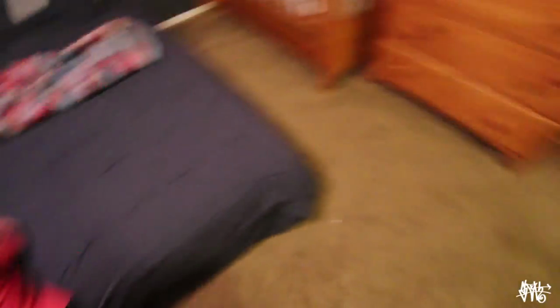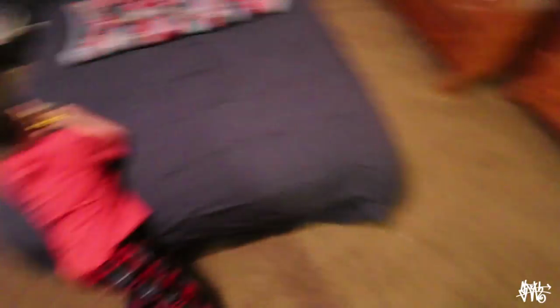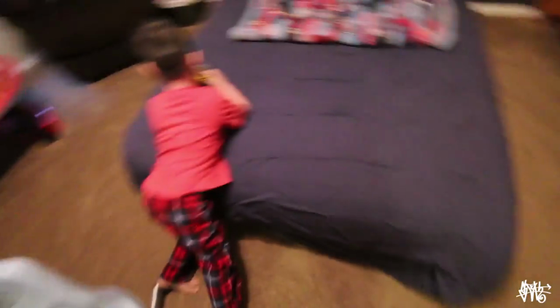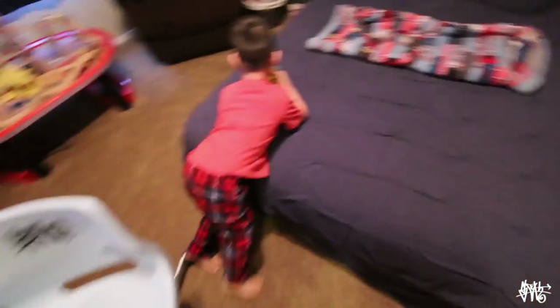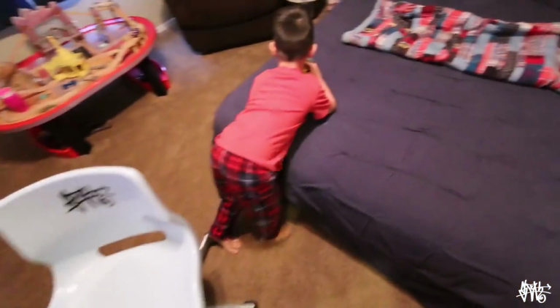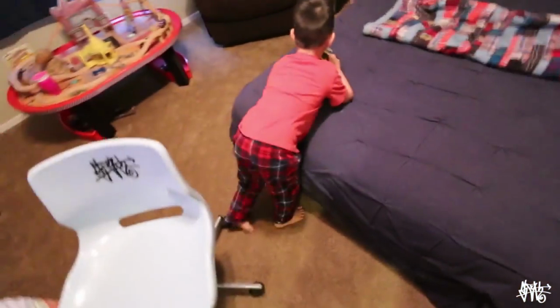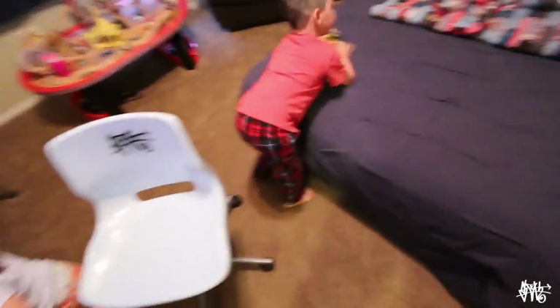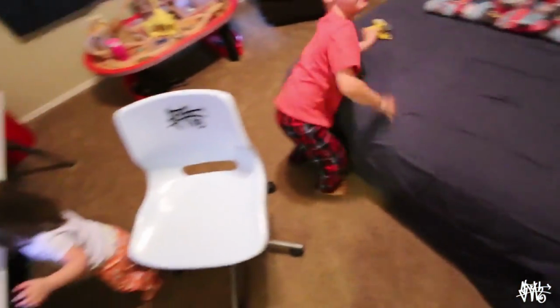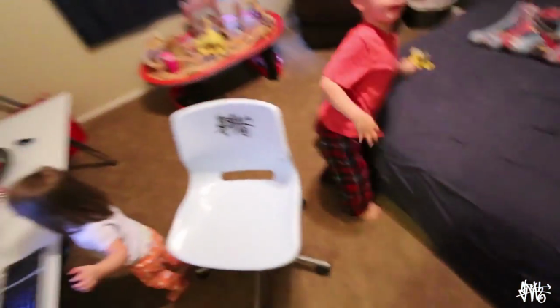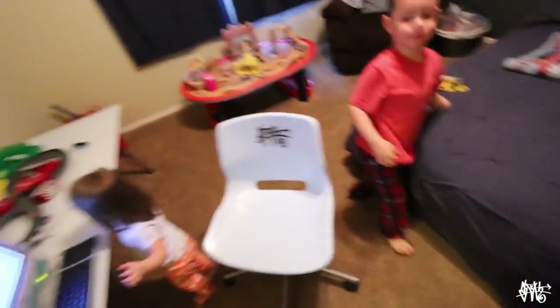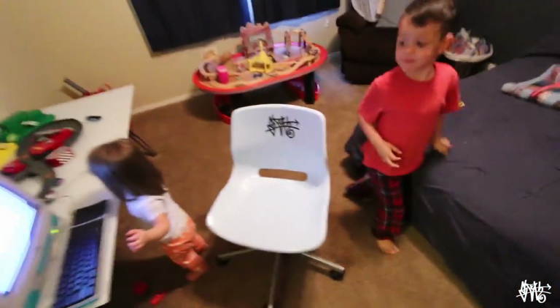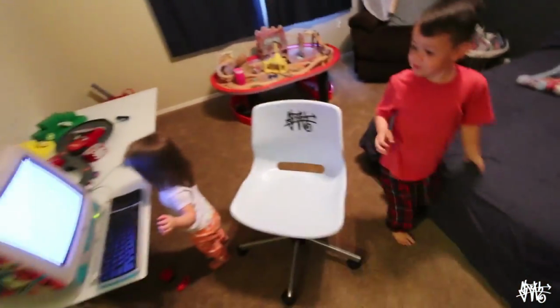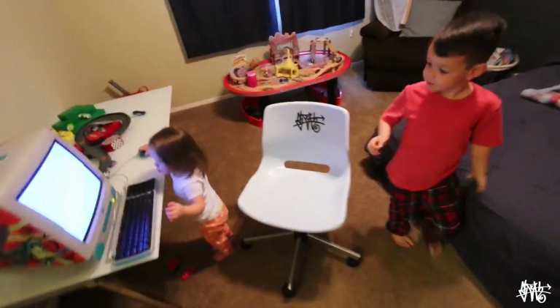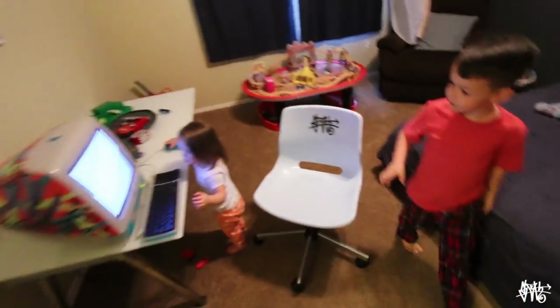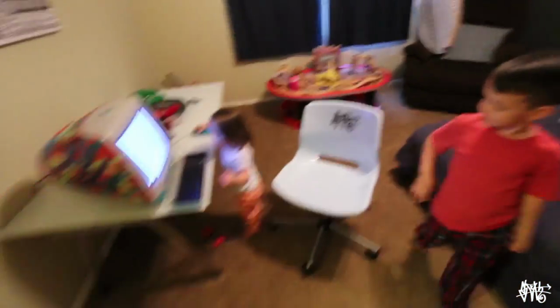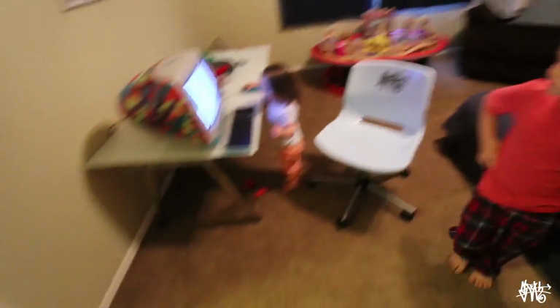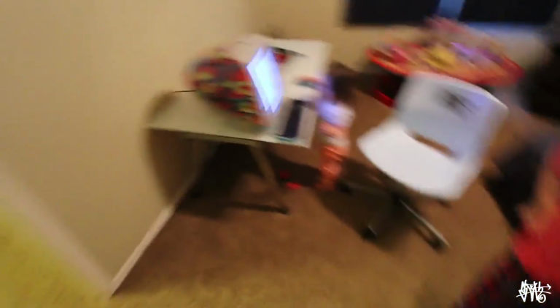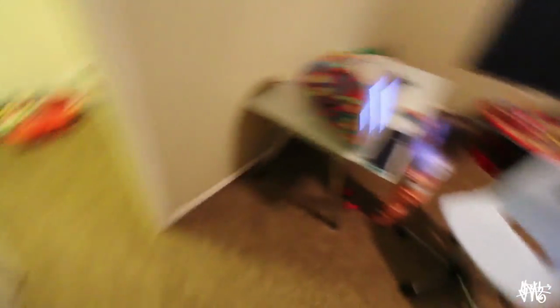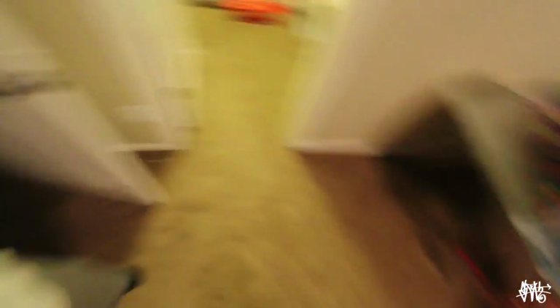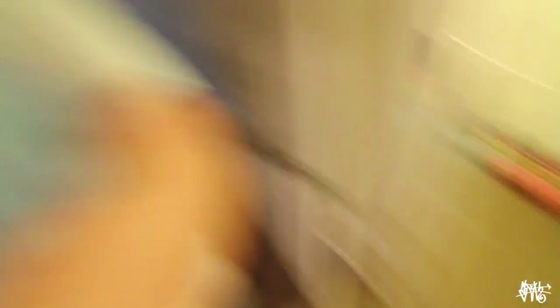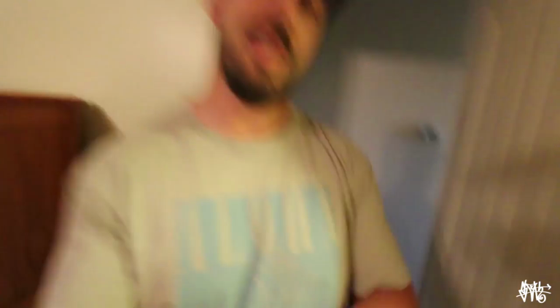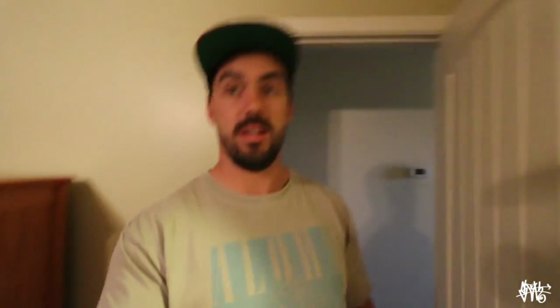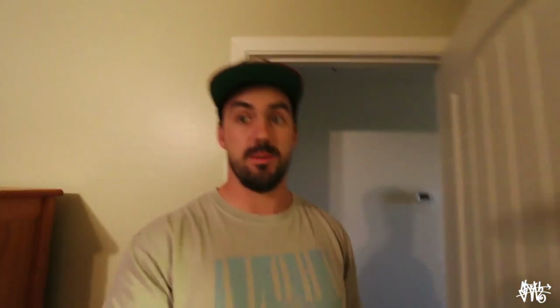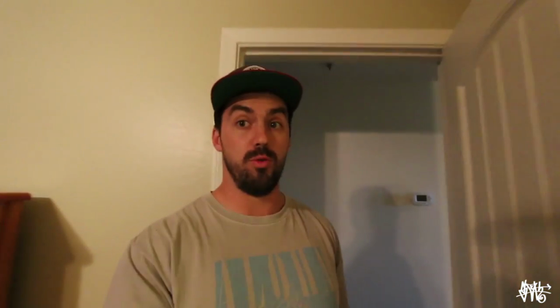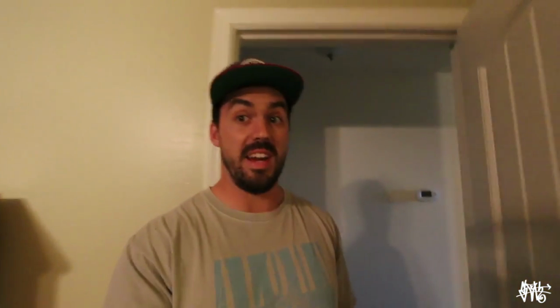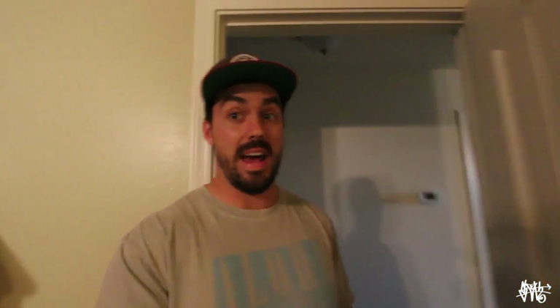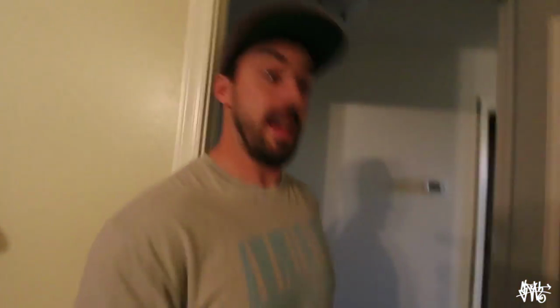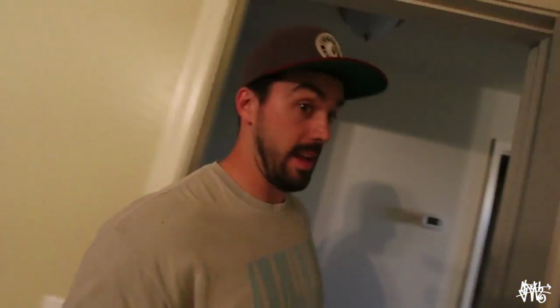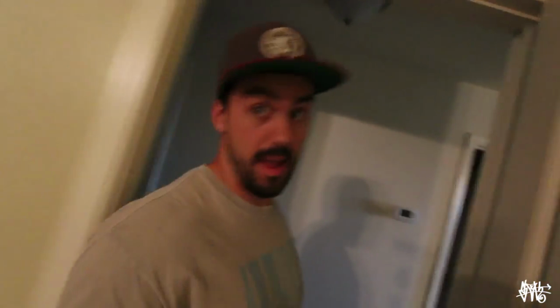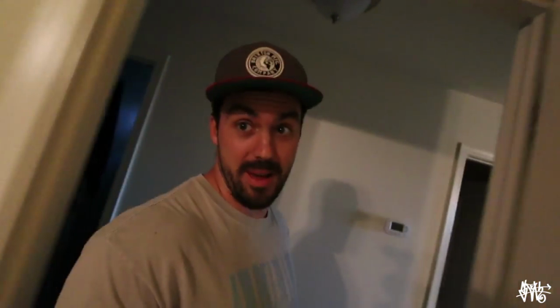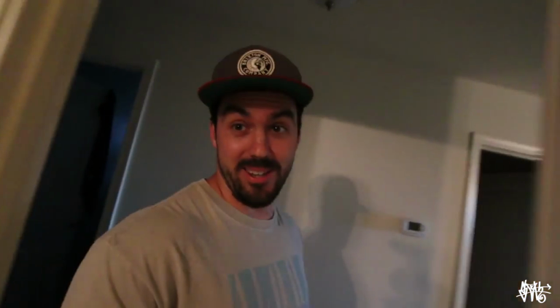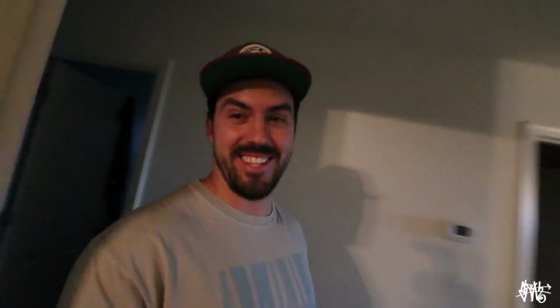Movie time. Movie night. It's movie night at the ham house.